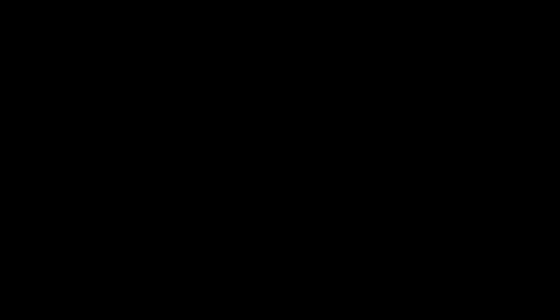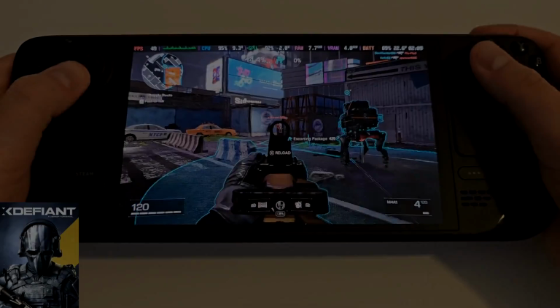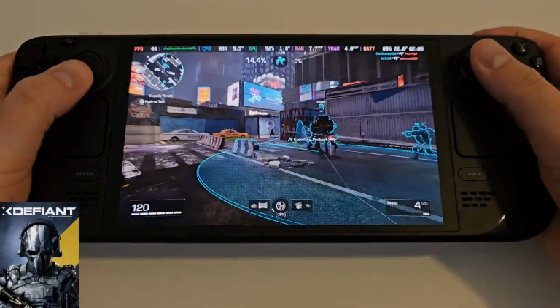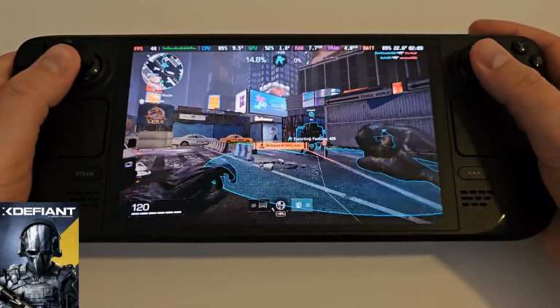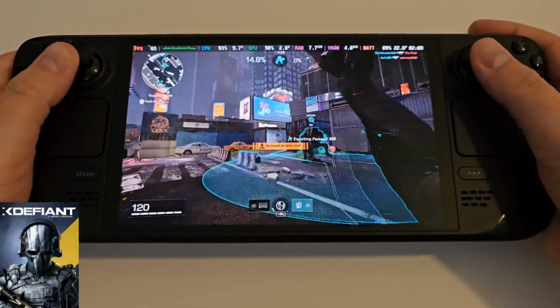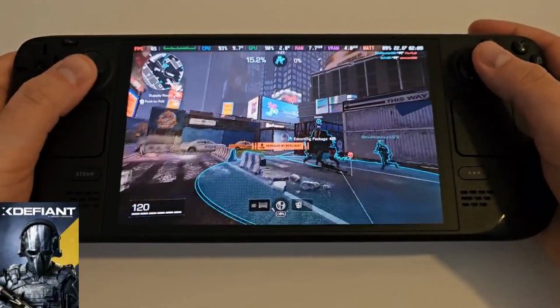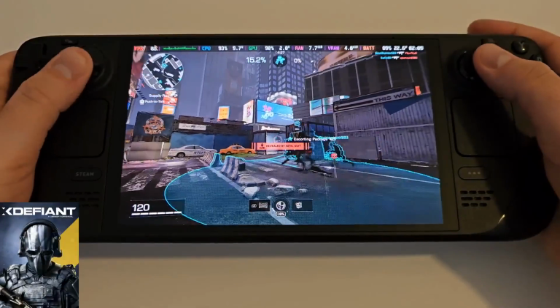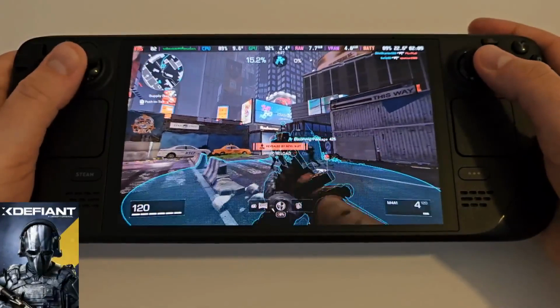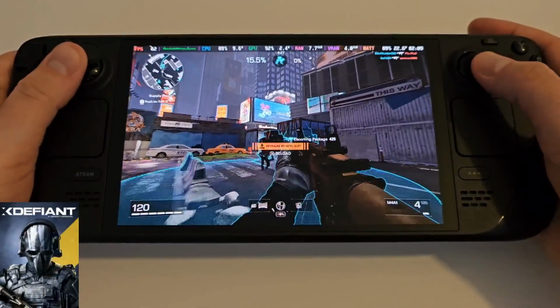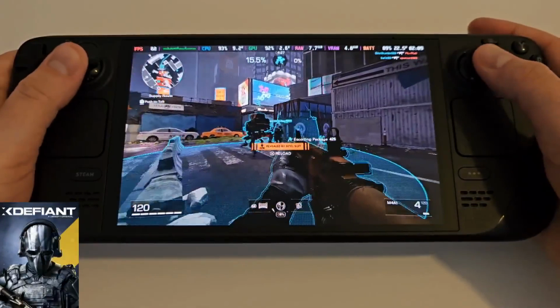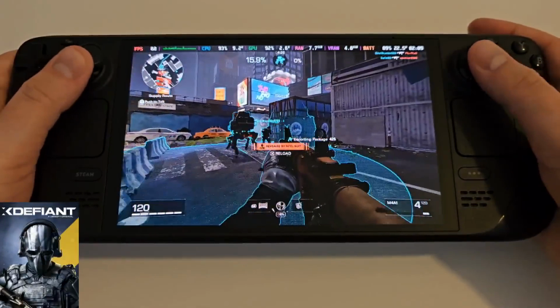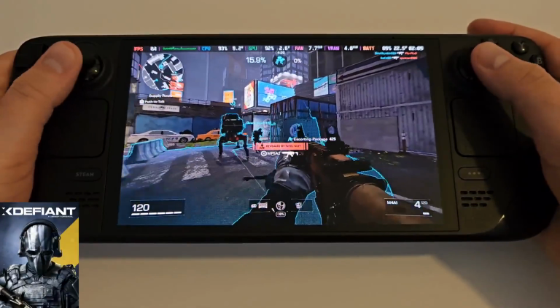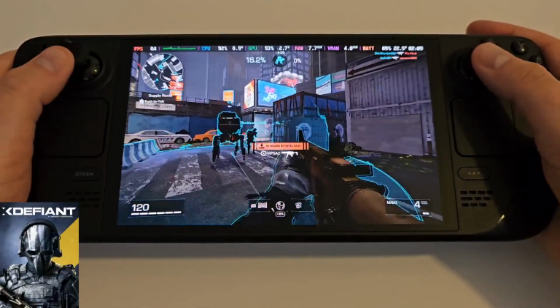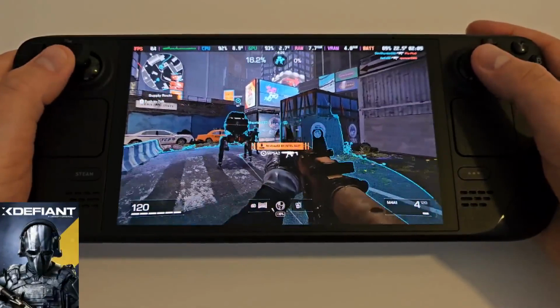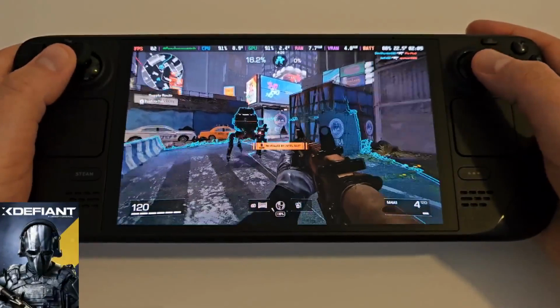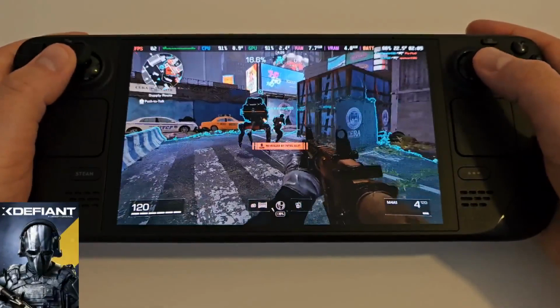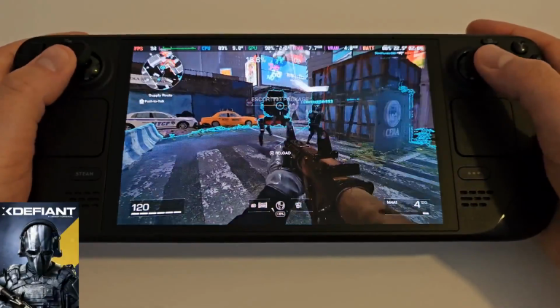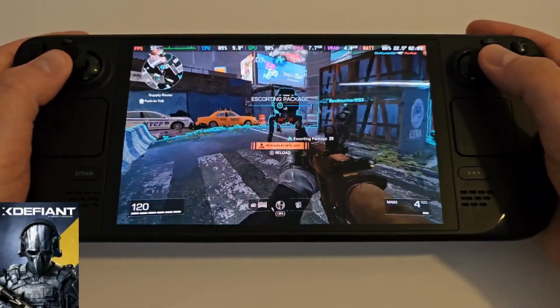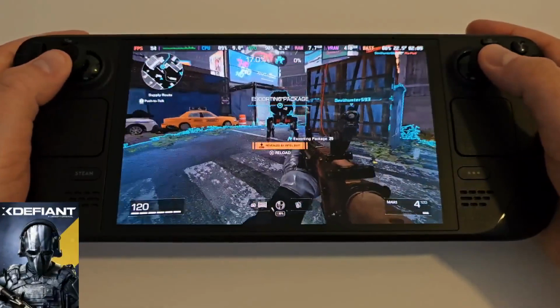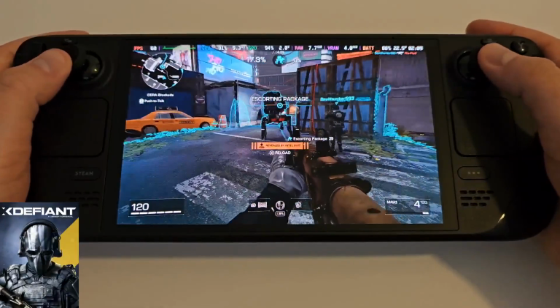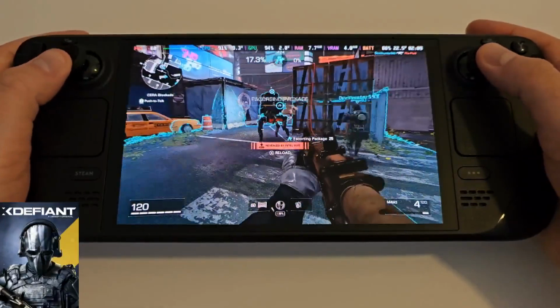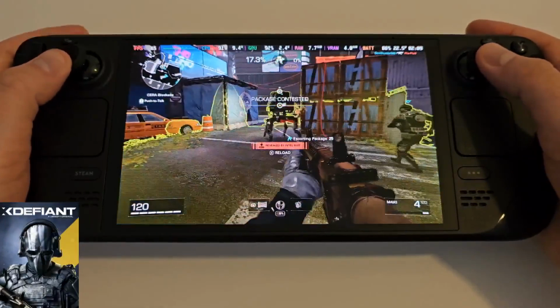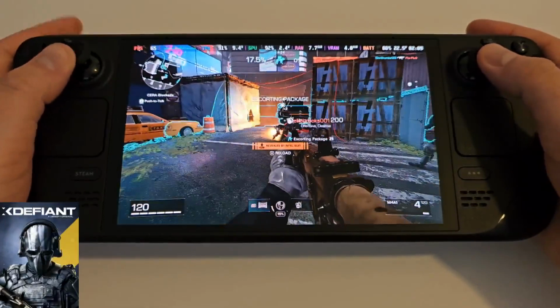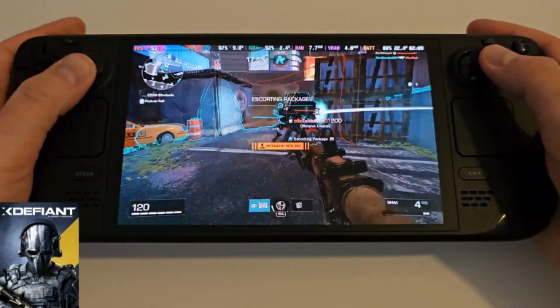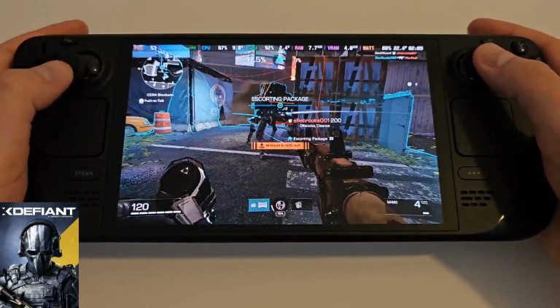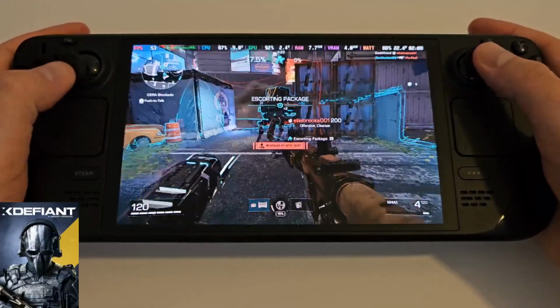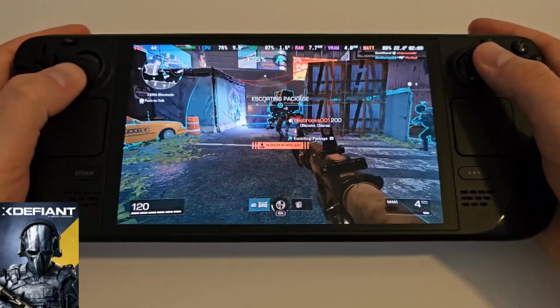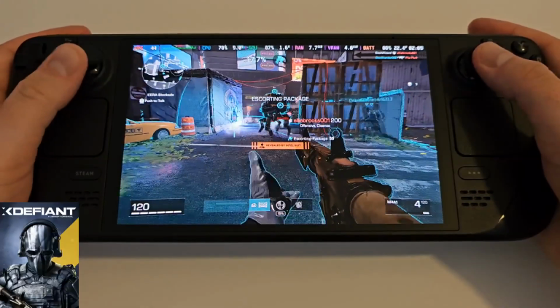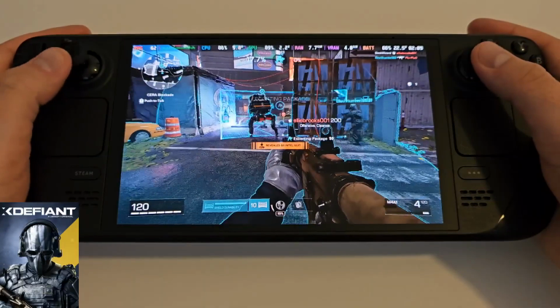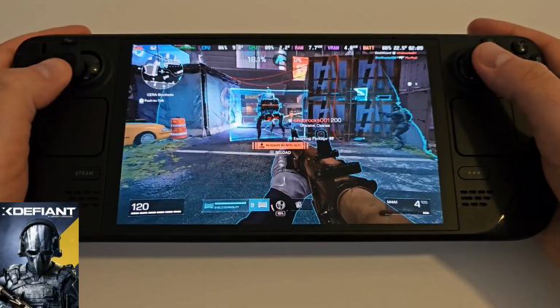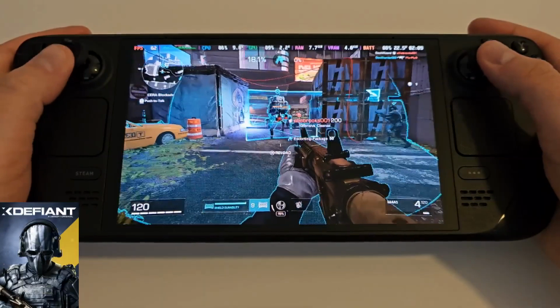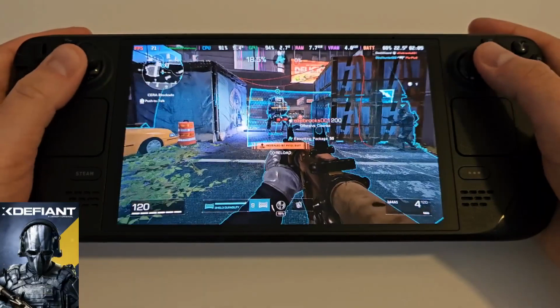Today we'll be learning an easy method for how to play X Defiant on the Steam Deck through SteamOS in Gaming Mode.